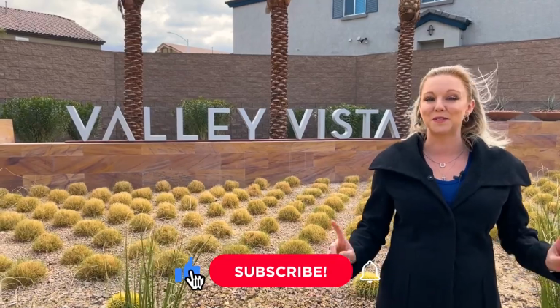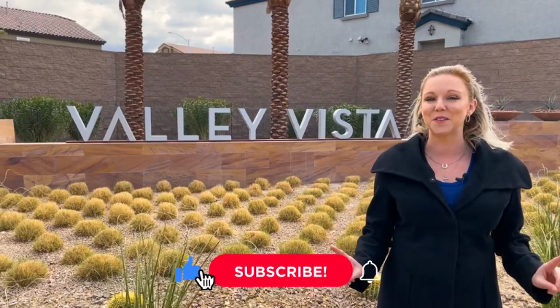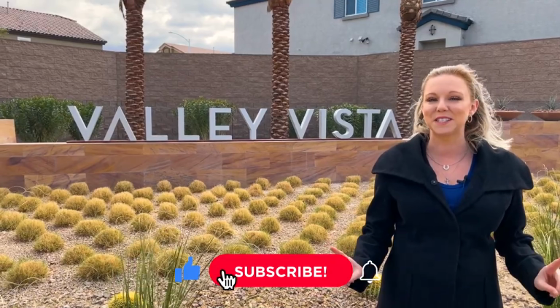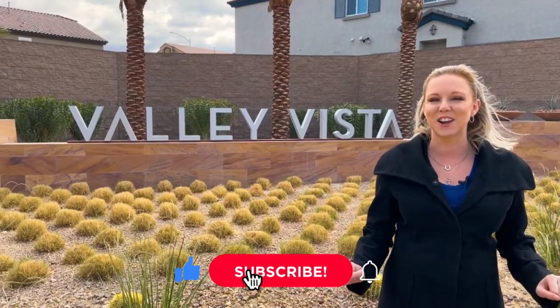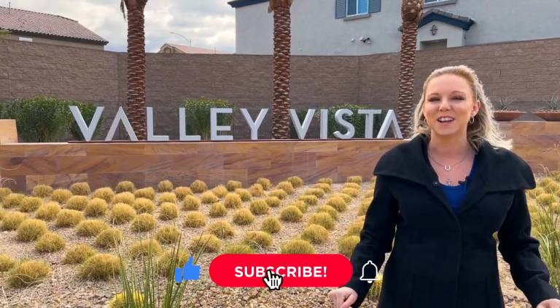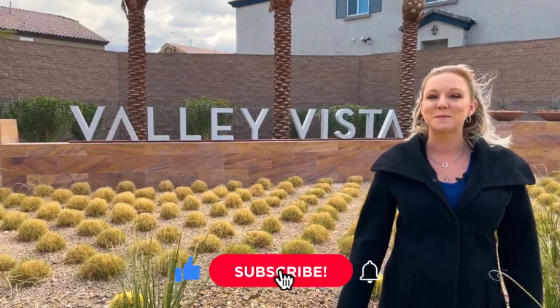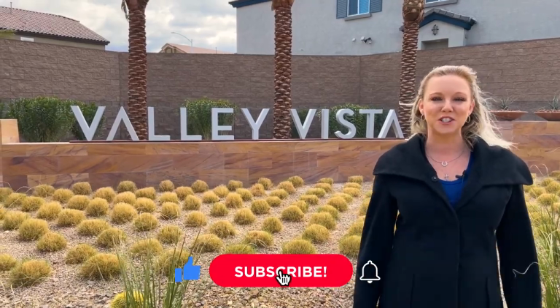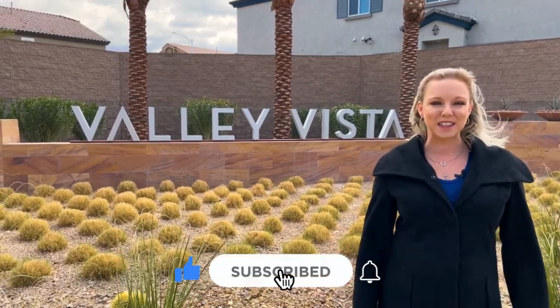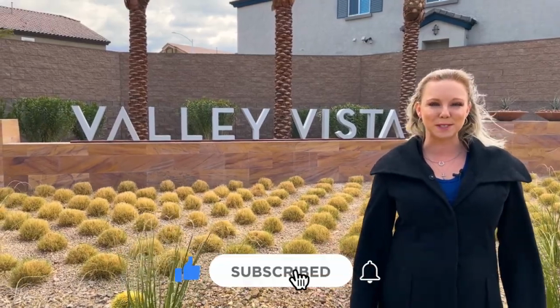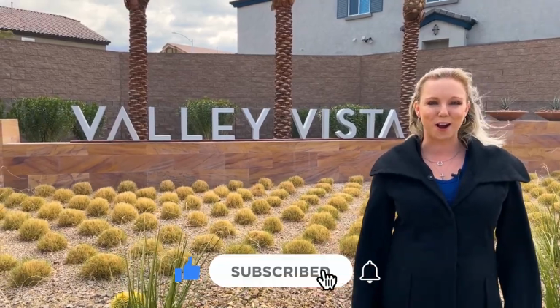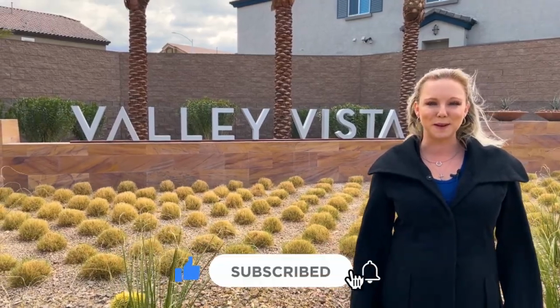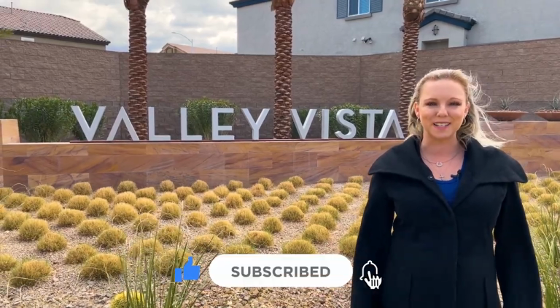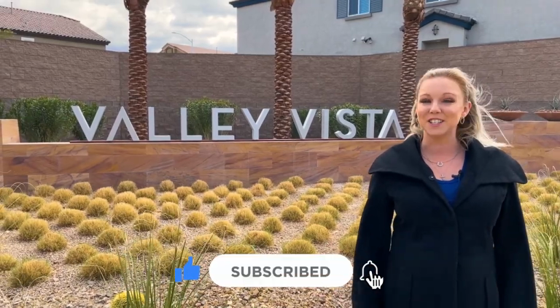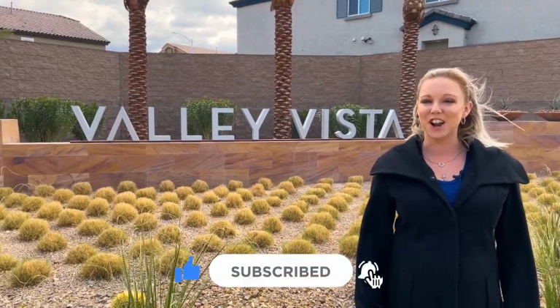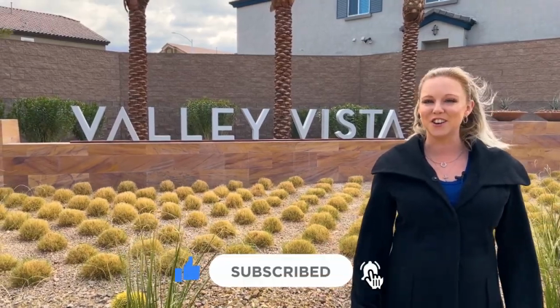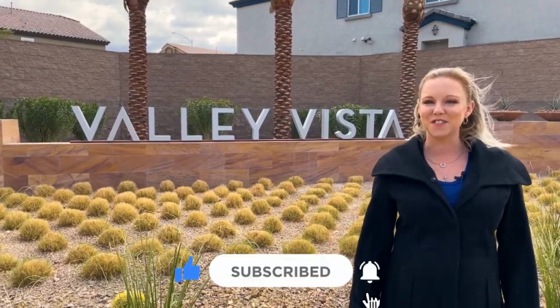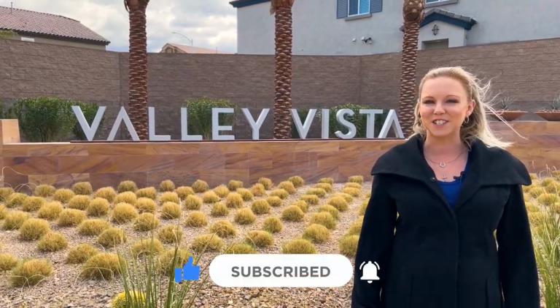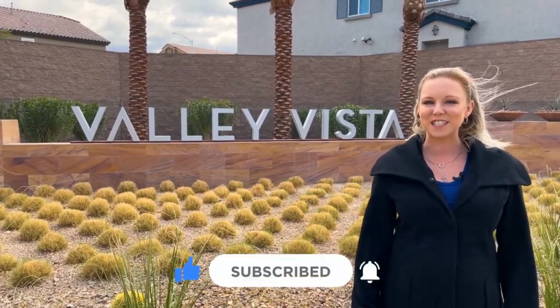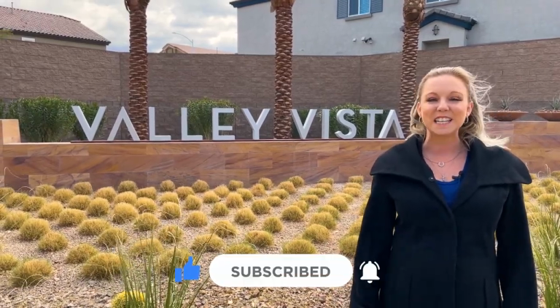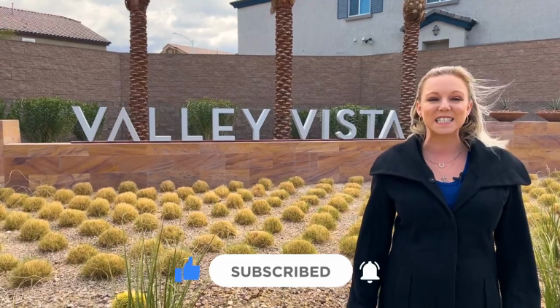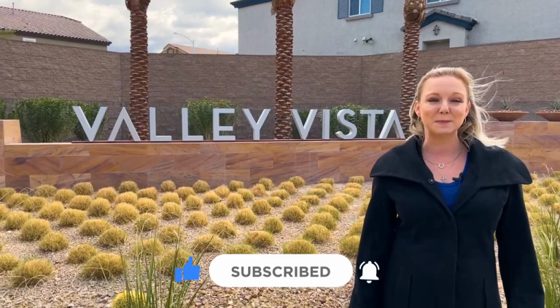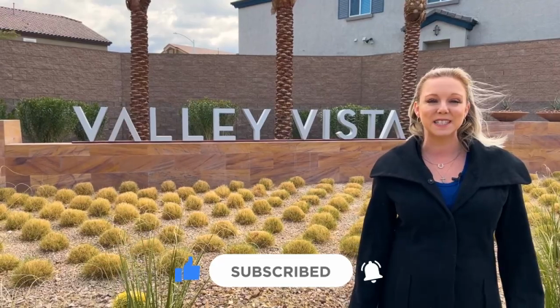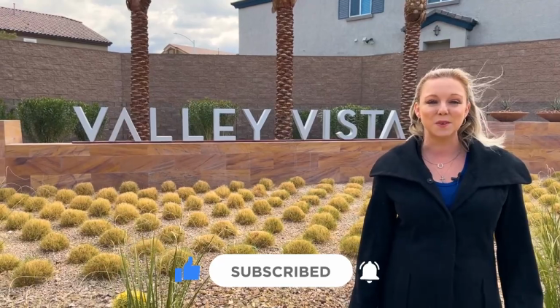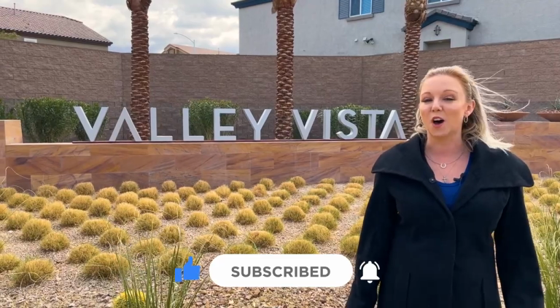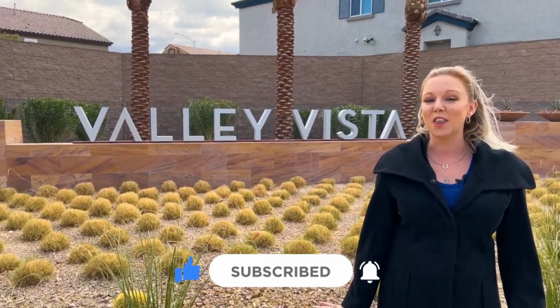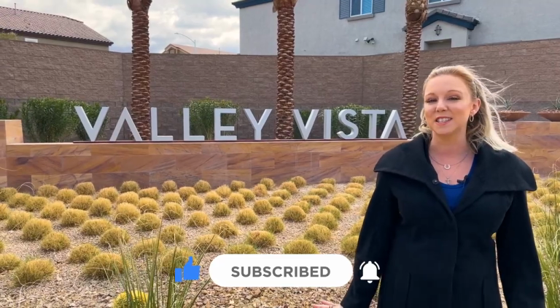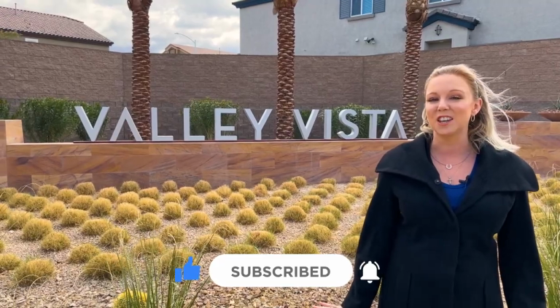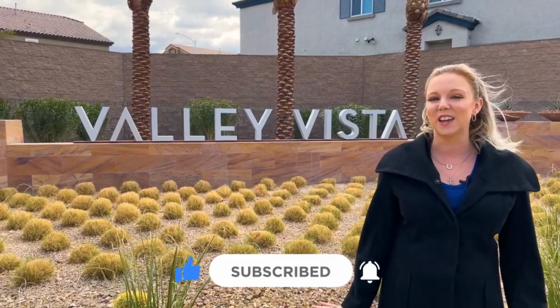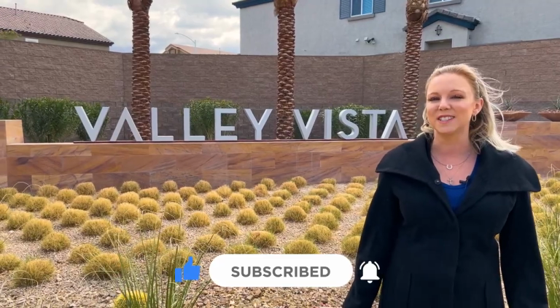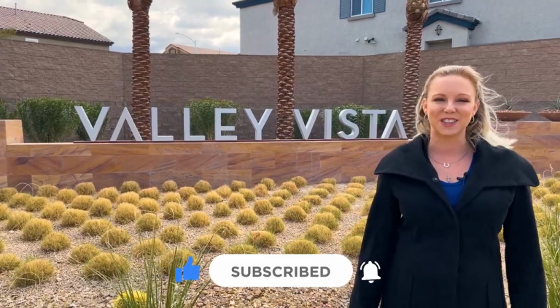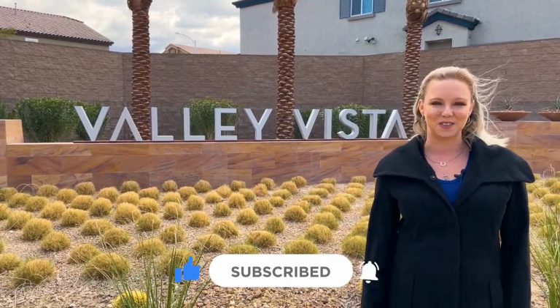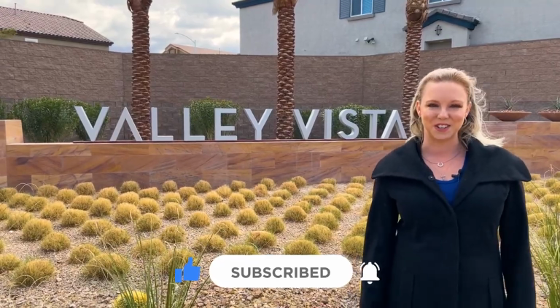Before we get started, make sure you hit that subscribe button and turn on your notifications to stay up to date with all things Las Vegas with The Thomas Group.